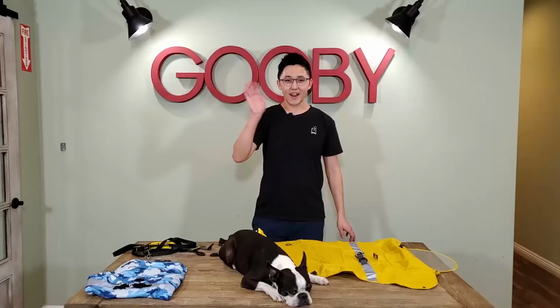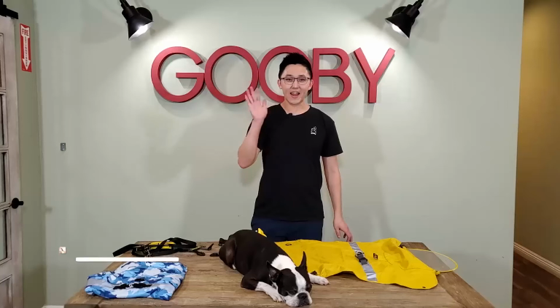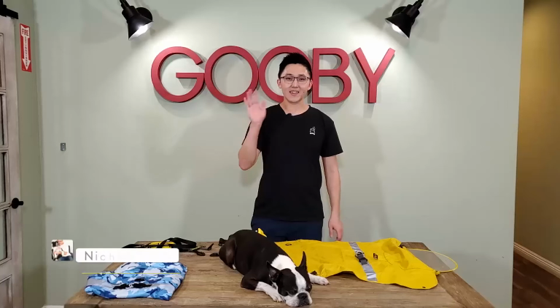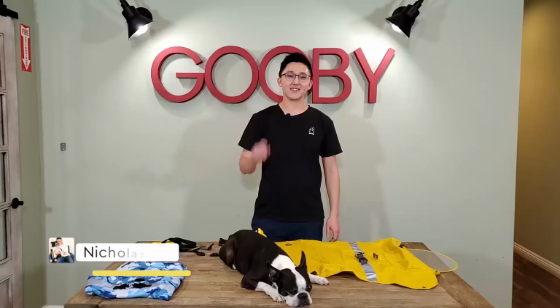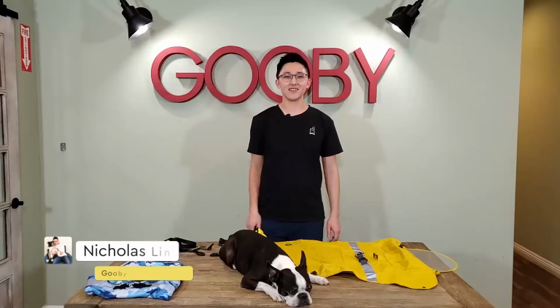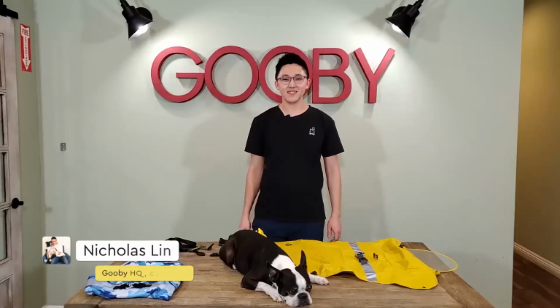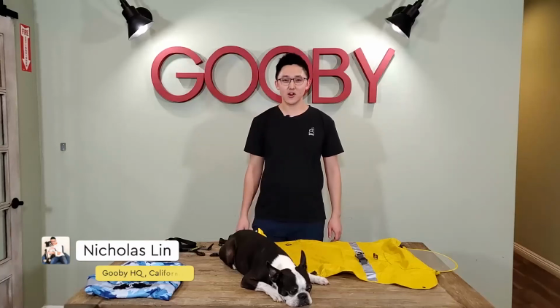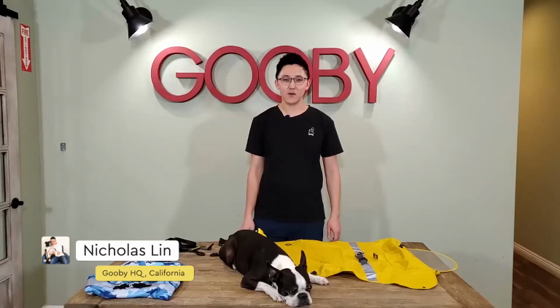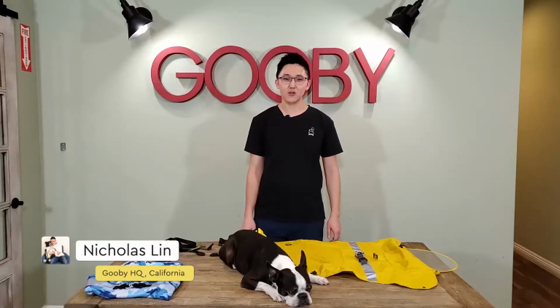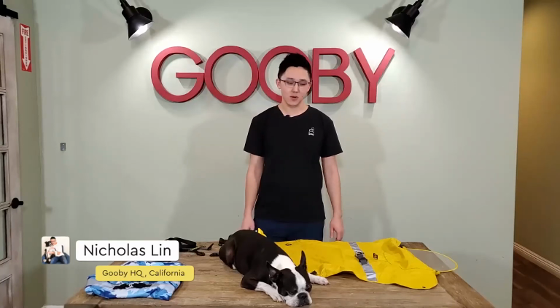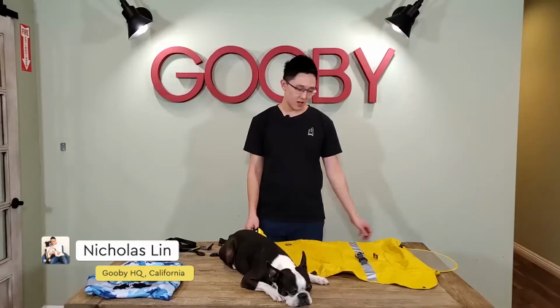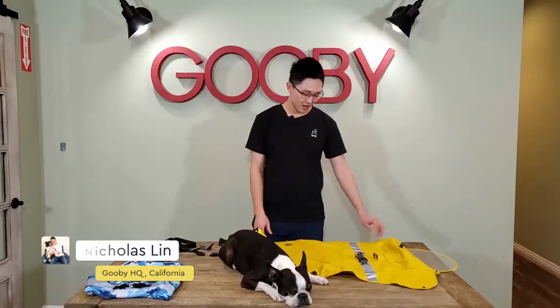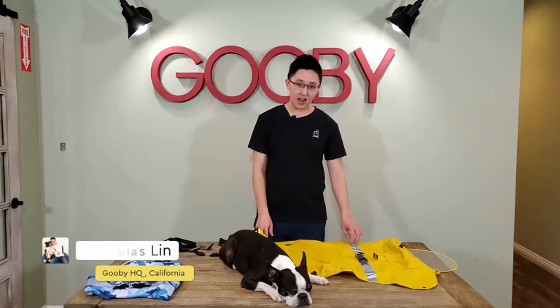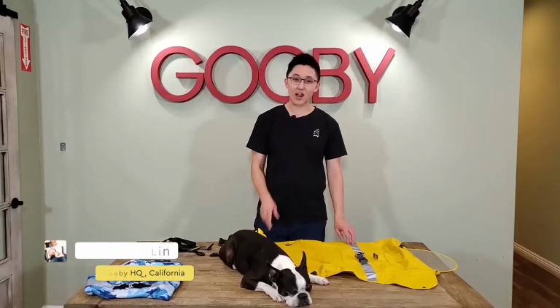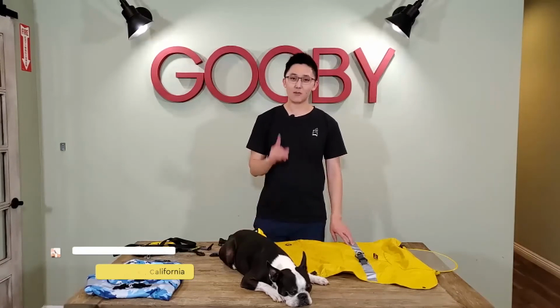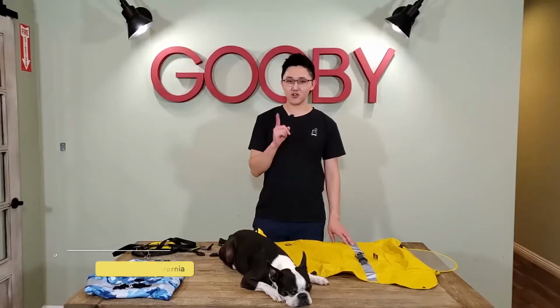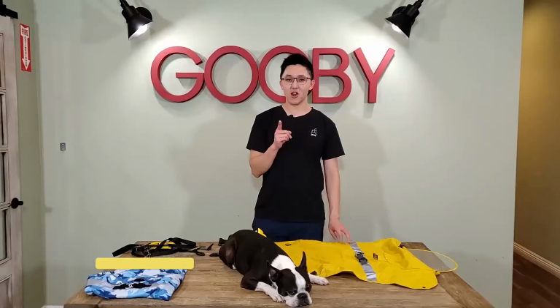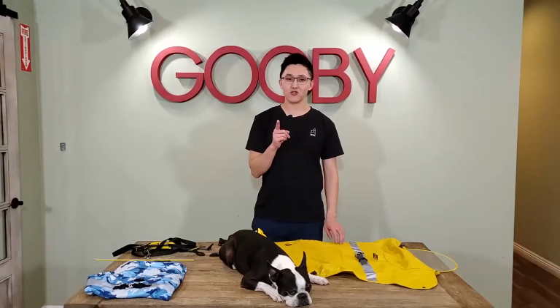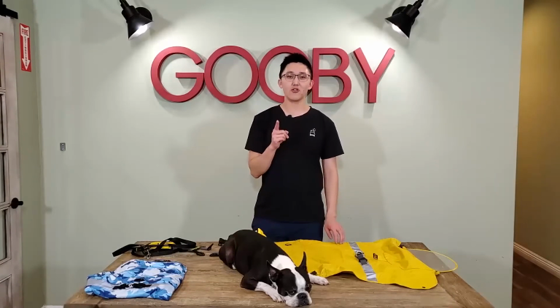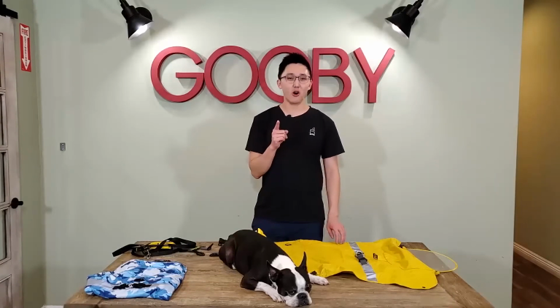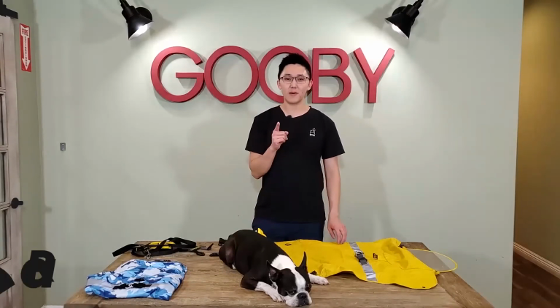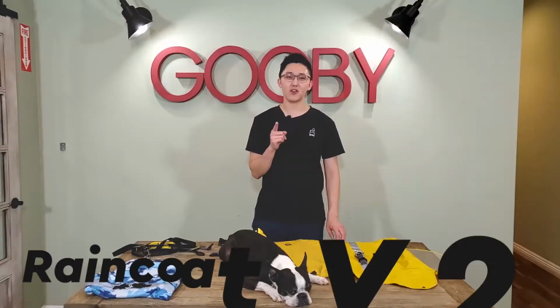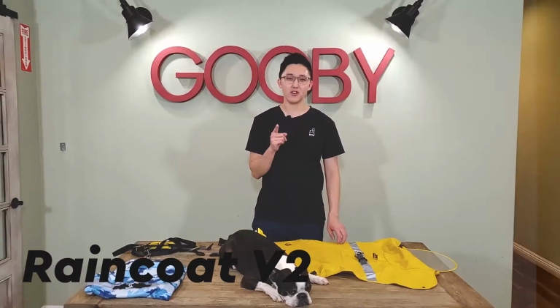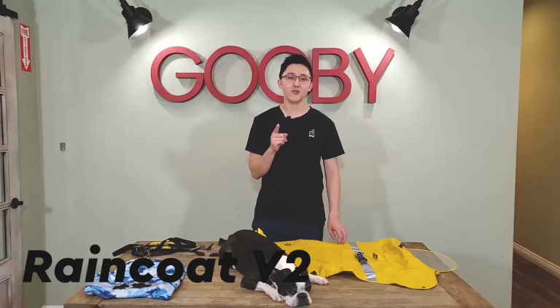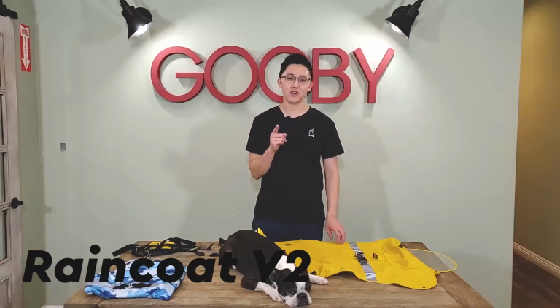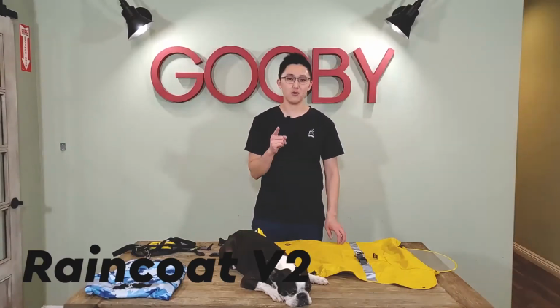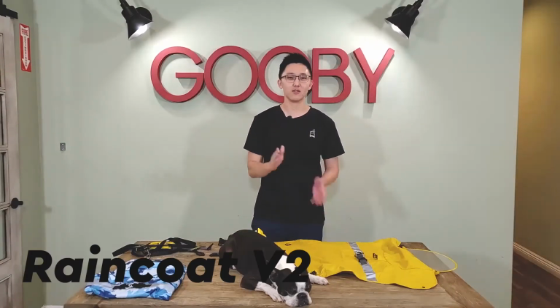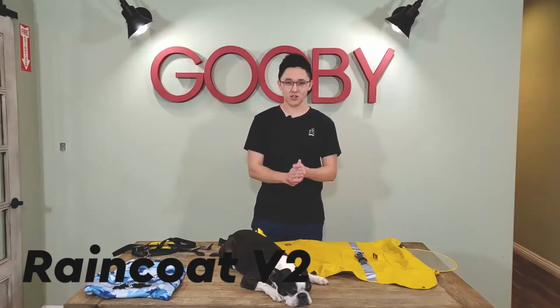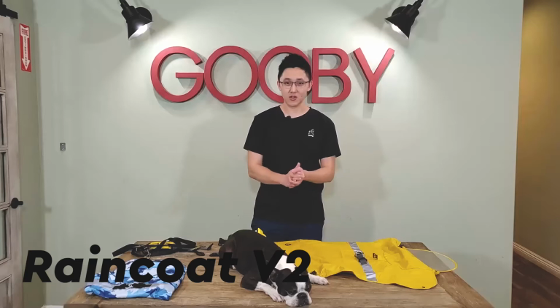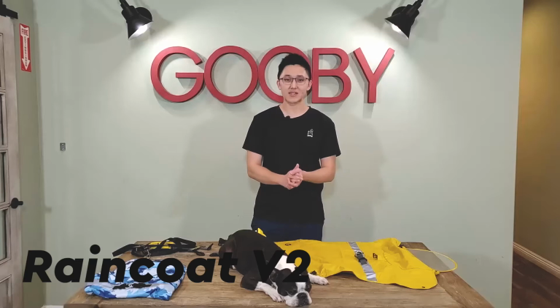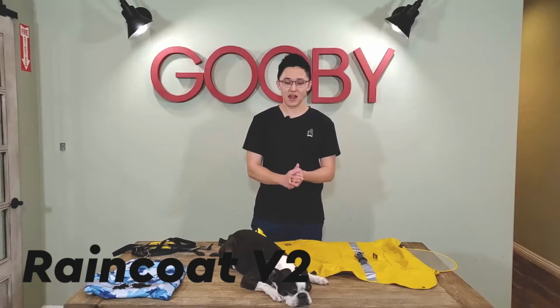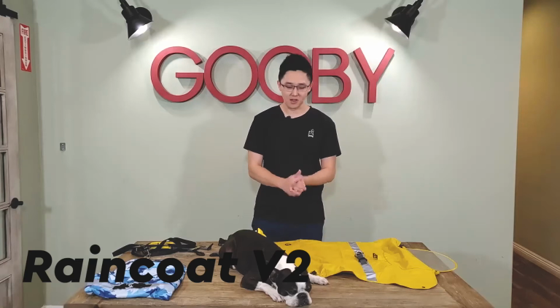Hi guys, it's Nicholas here from Gooby. Today, I'm here to tell you all about our new raincoat. So let's dive in.